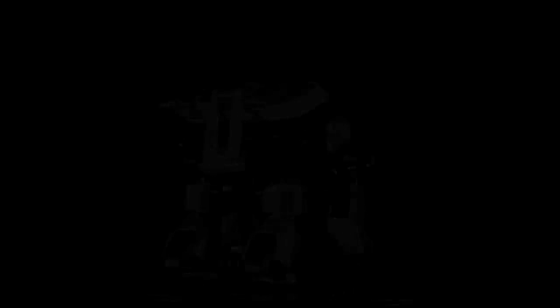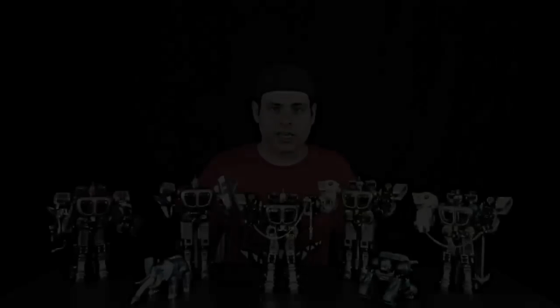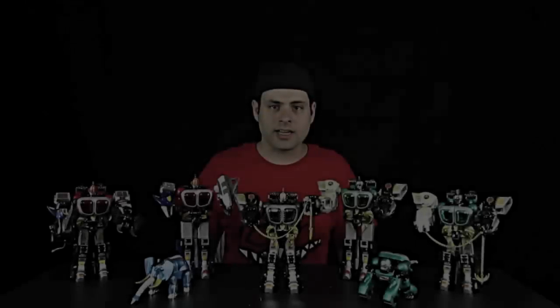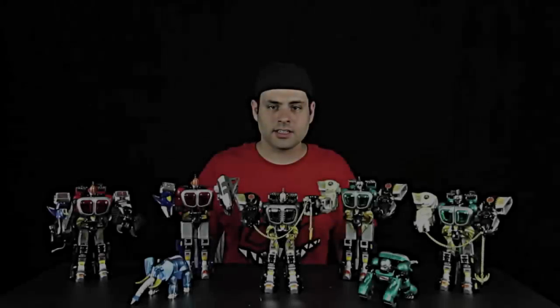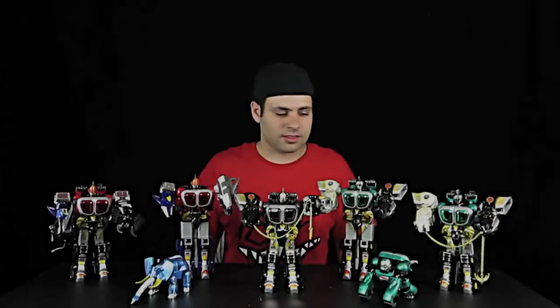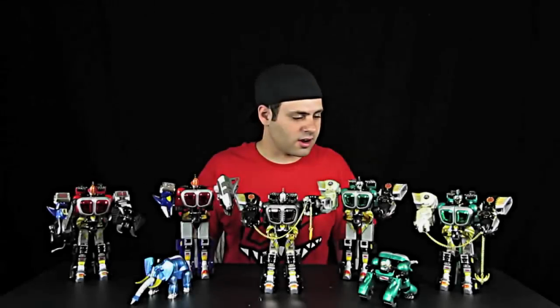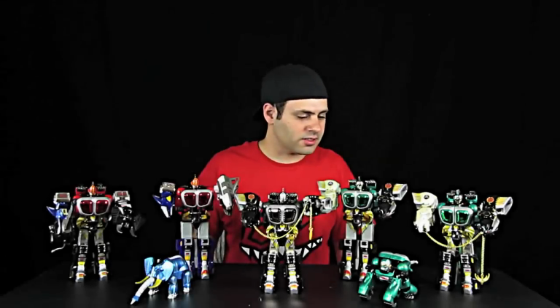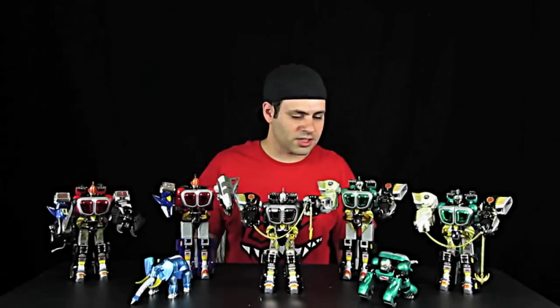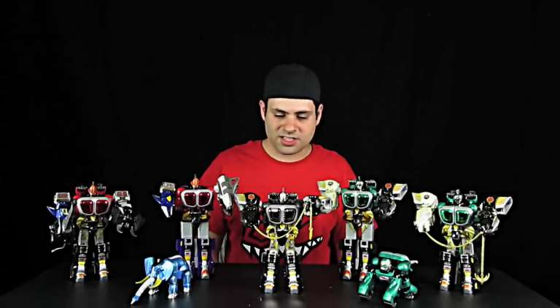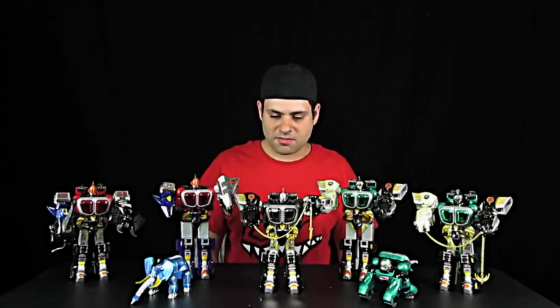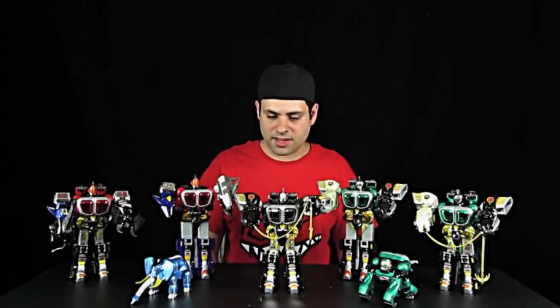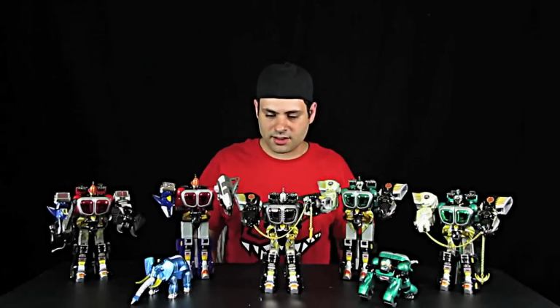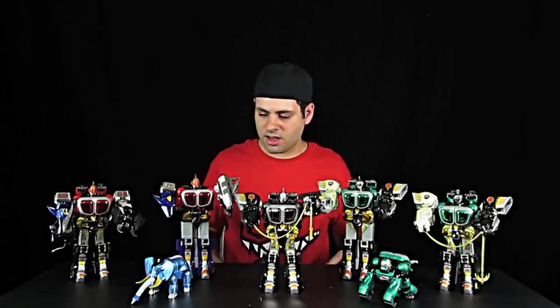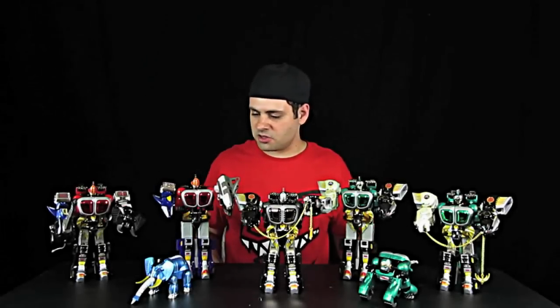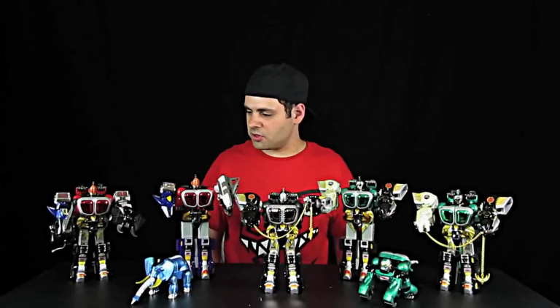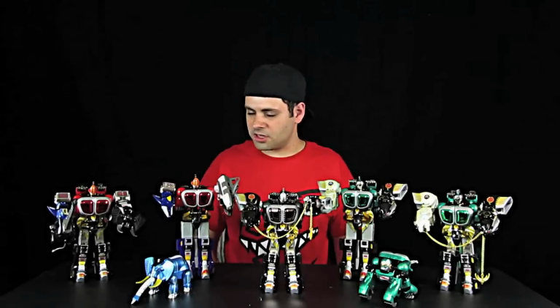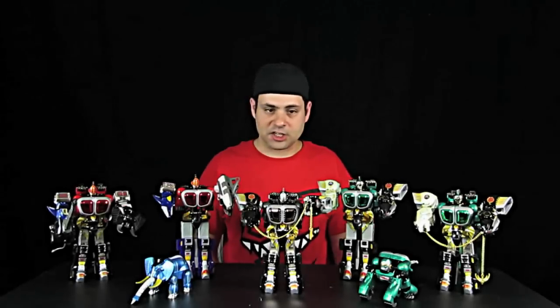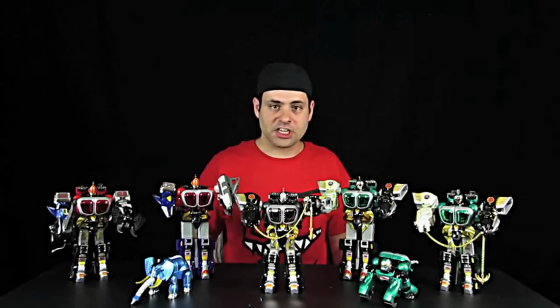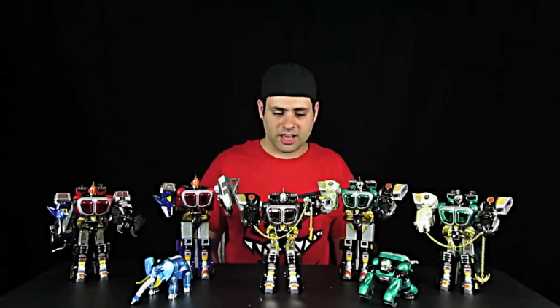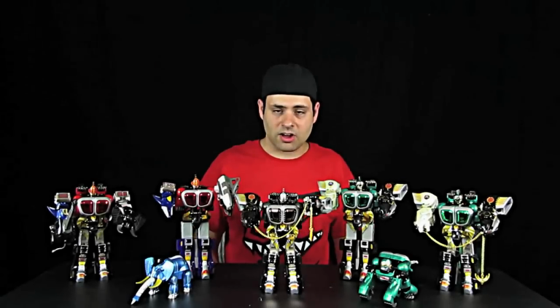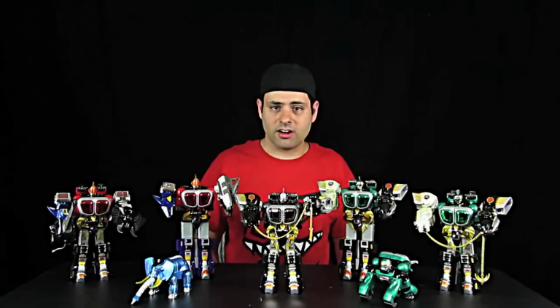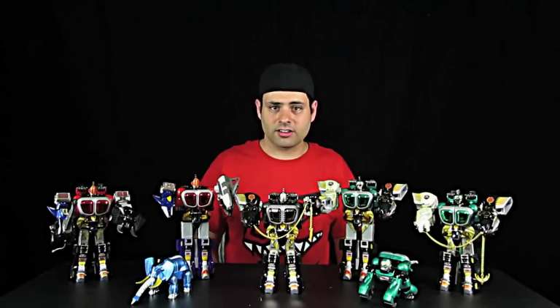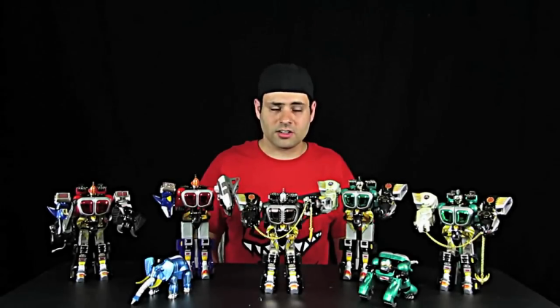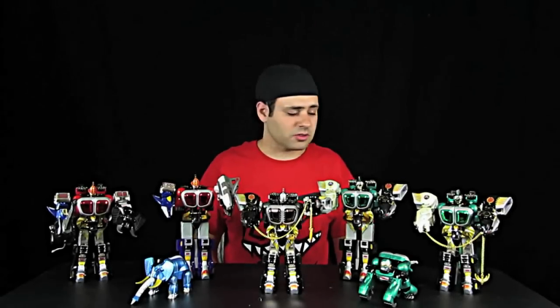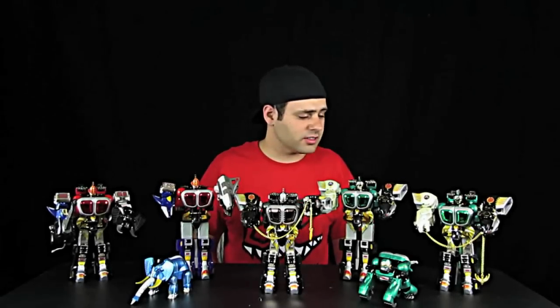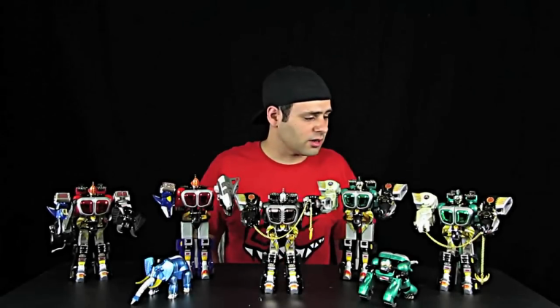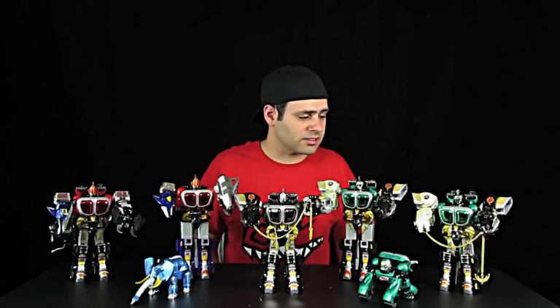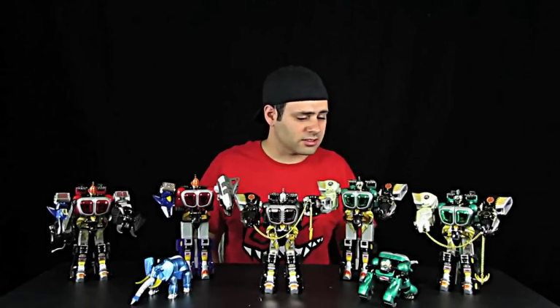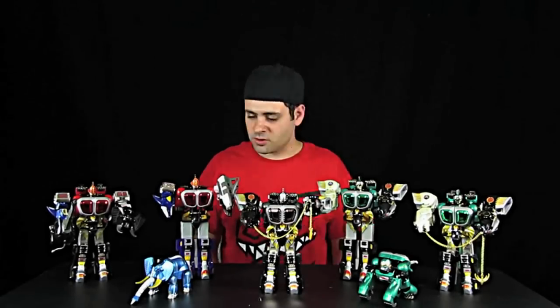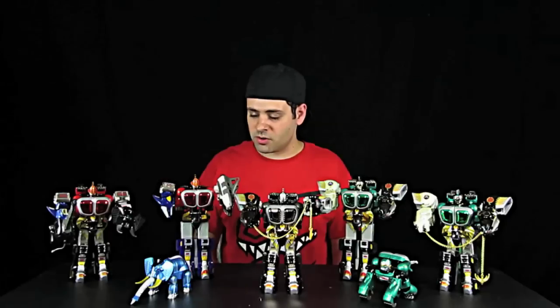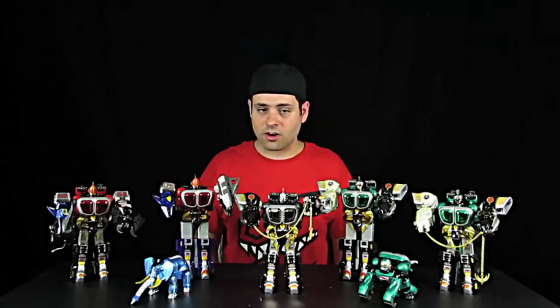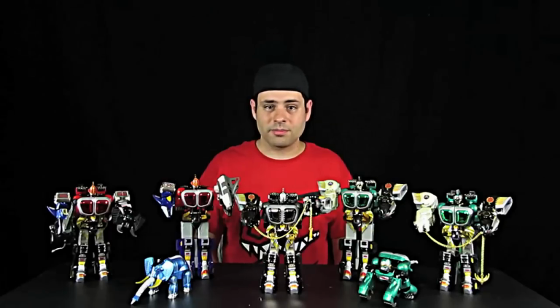Hey guys, I thought I'd show some of my KongoZord collection — Gaokong, KongoZord, Gaomussel, whatever you want to call them.